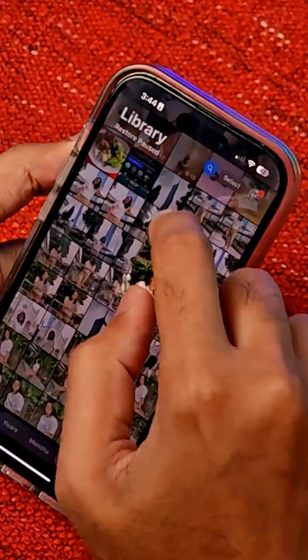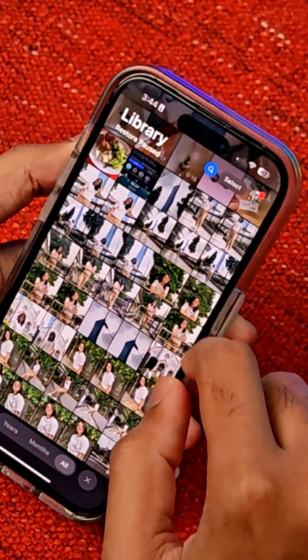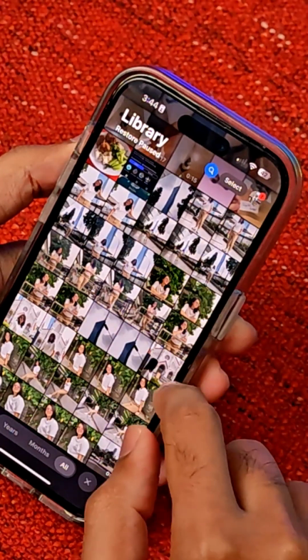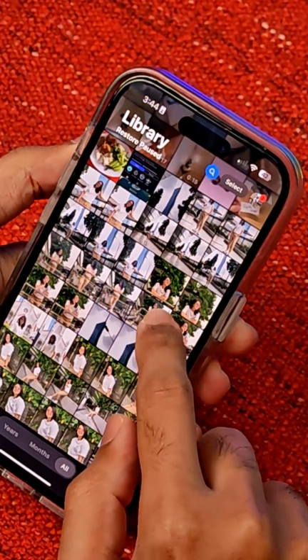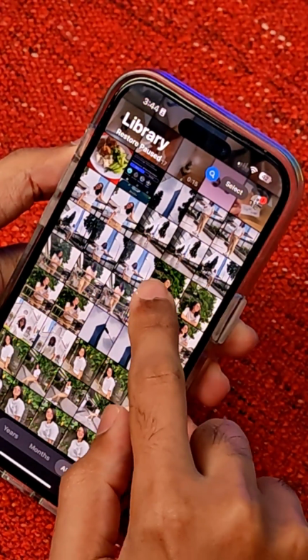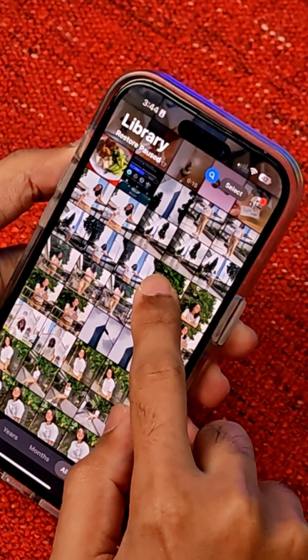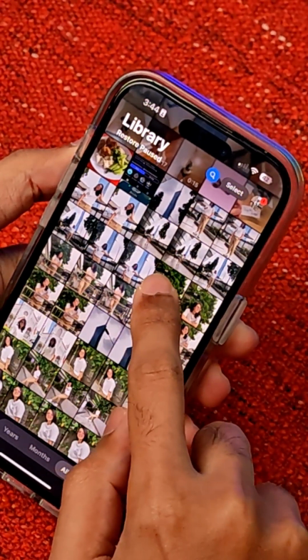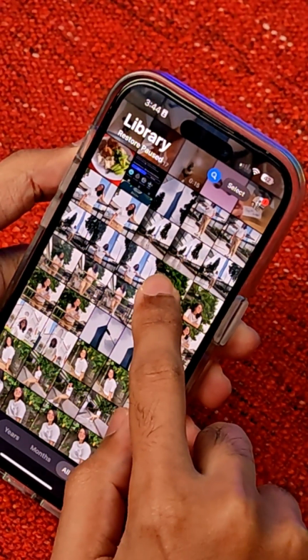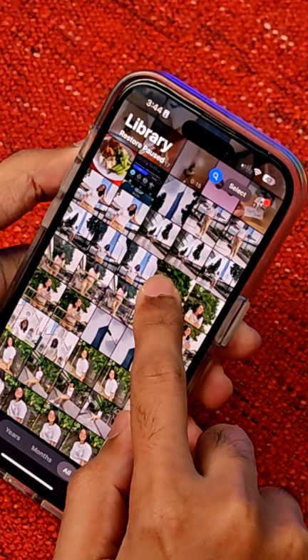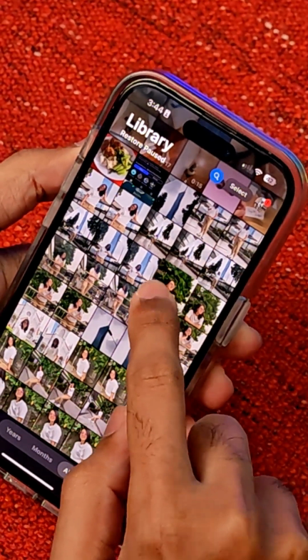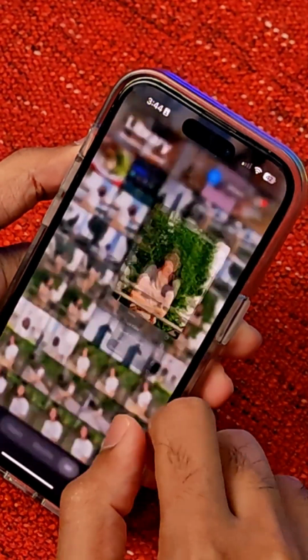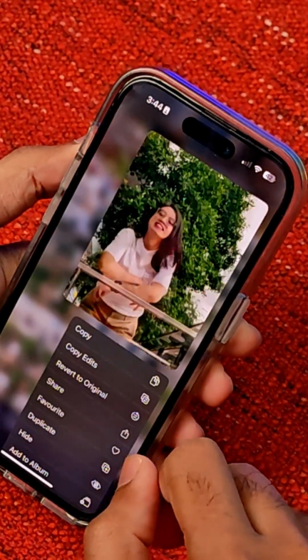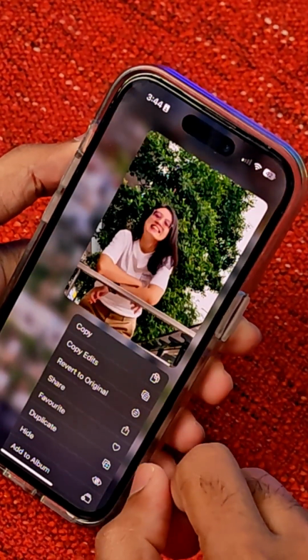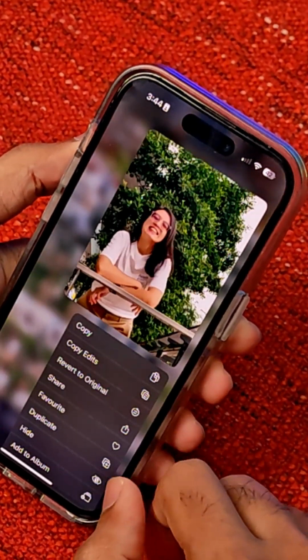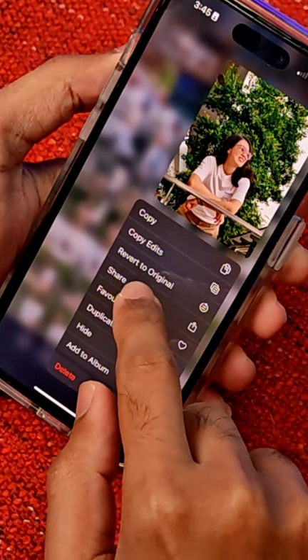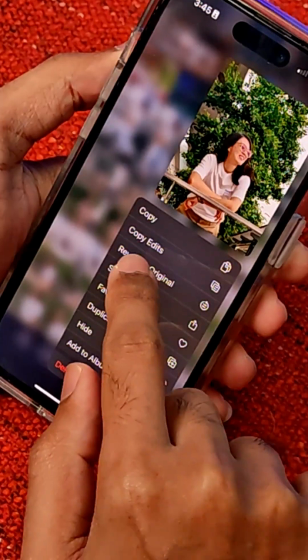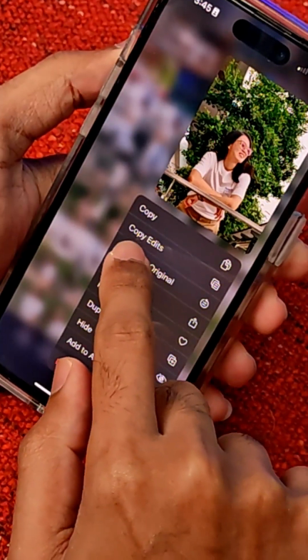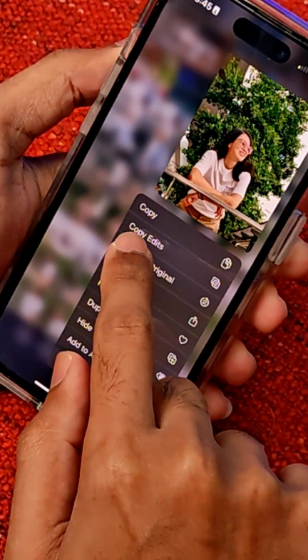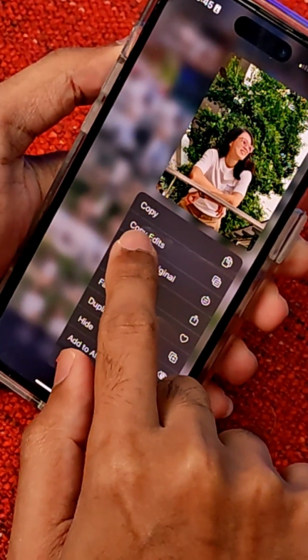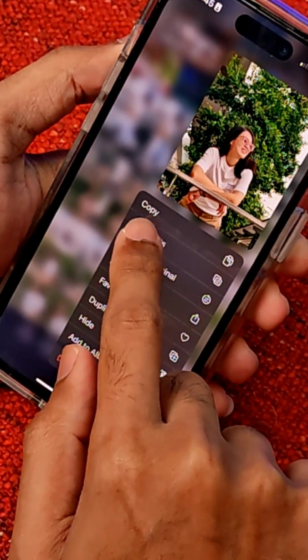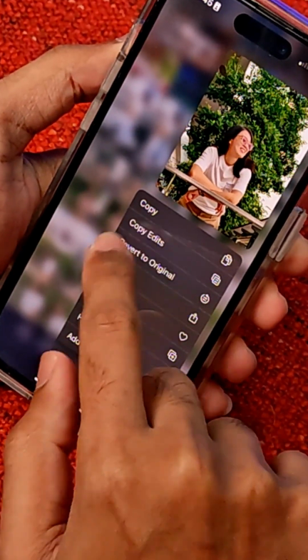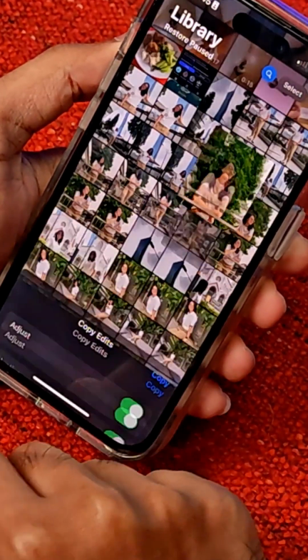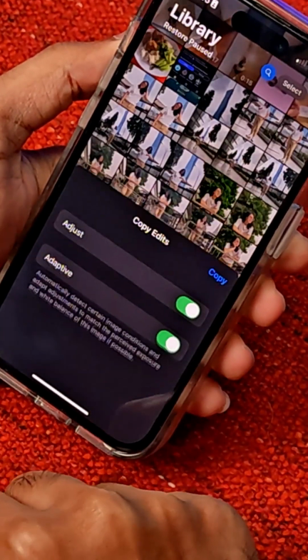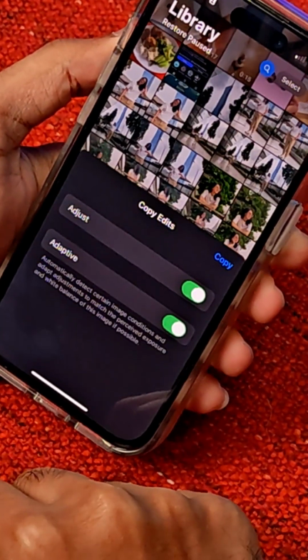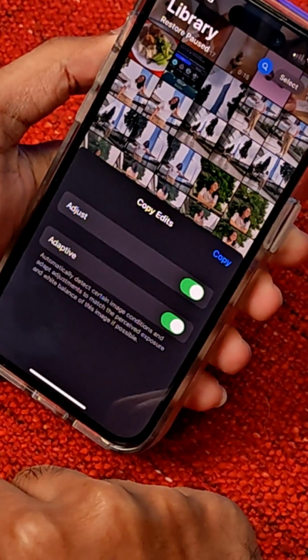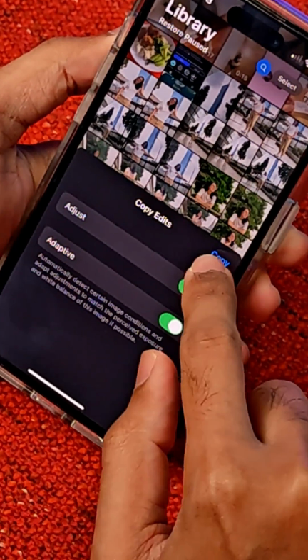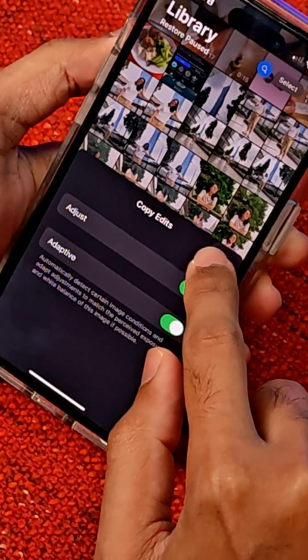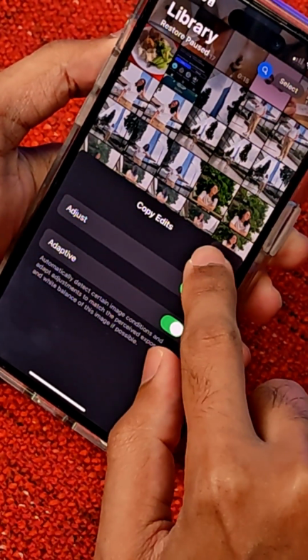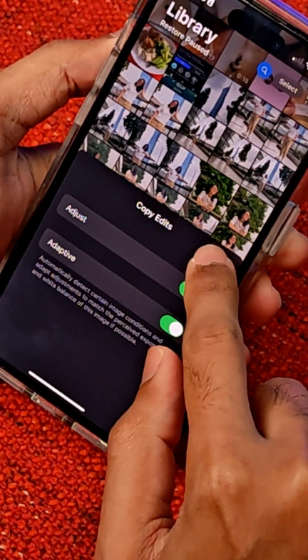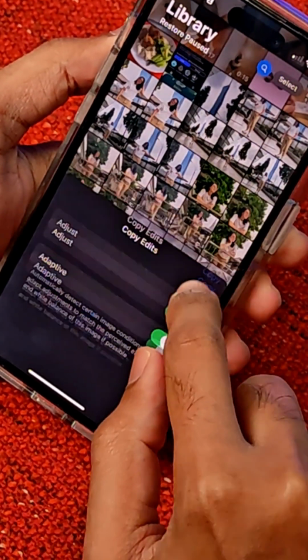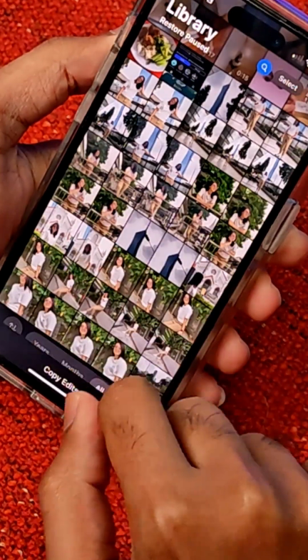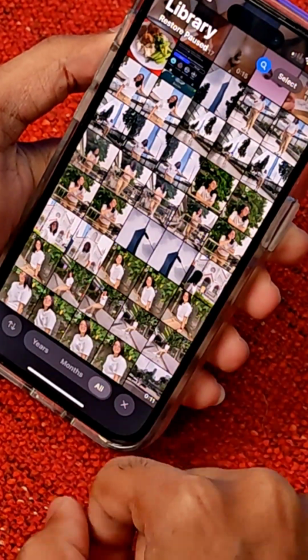You can go back, long press on it and click copy edits and then you hit copy.